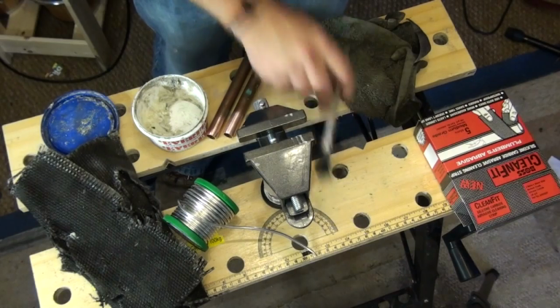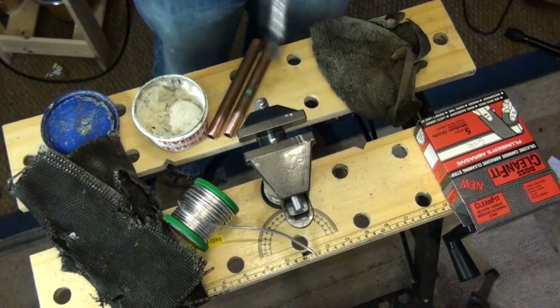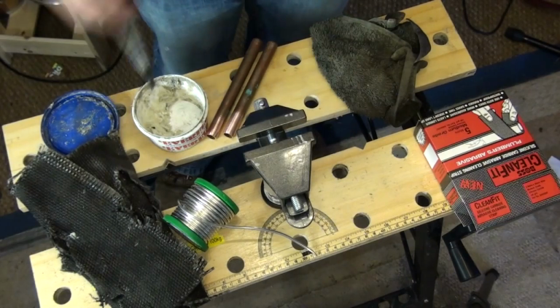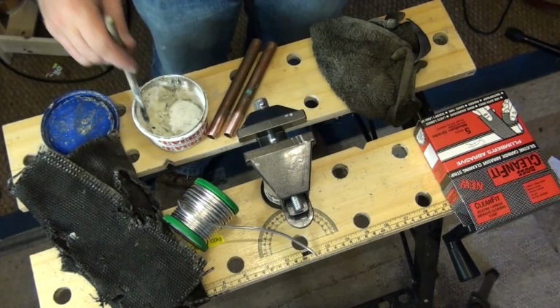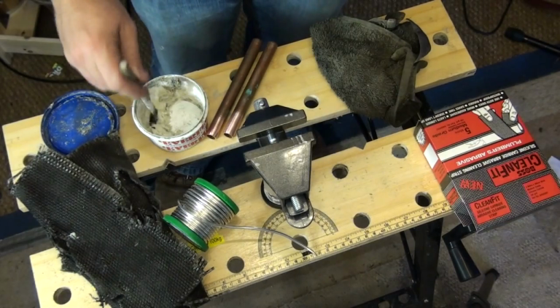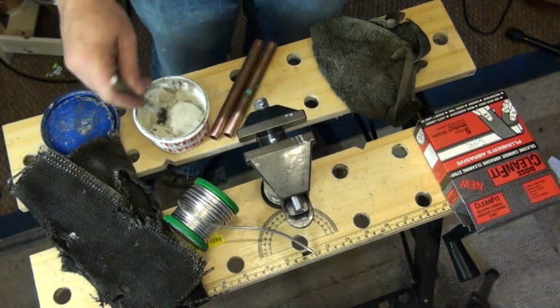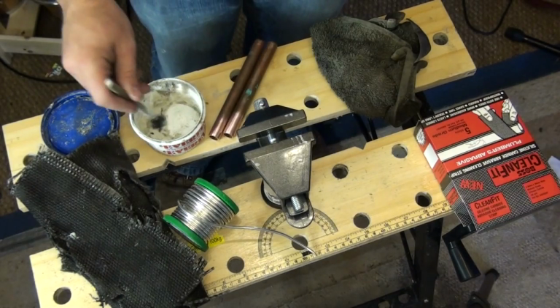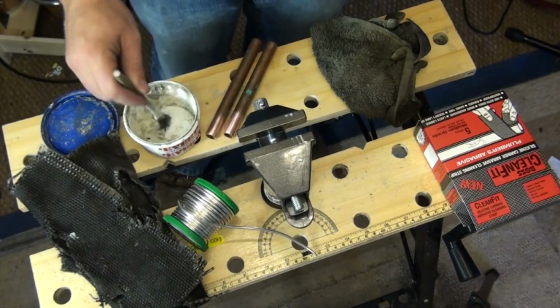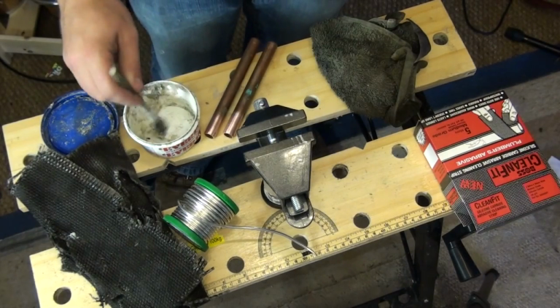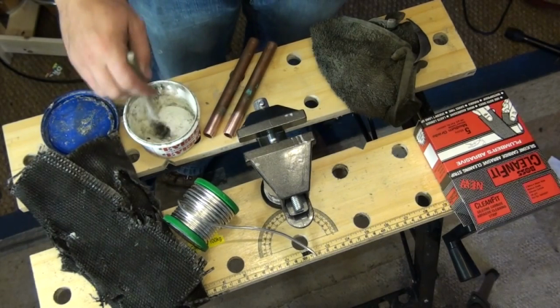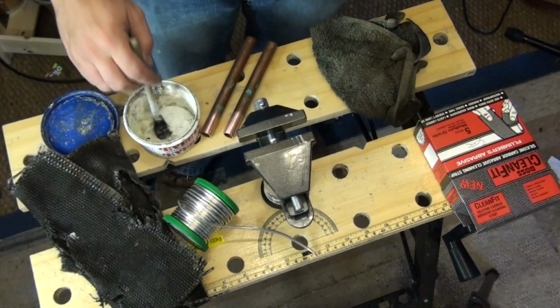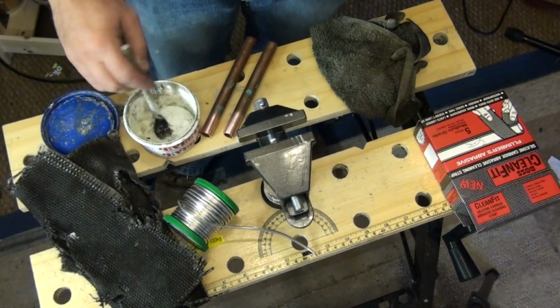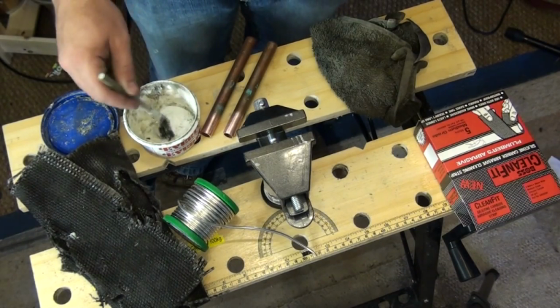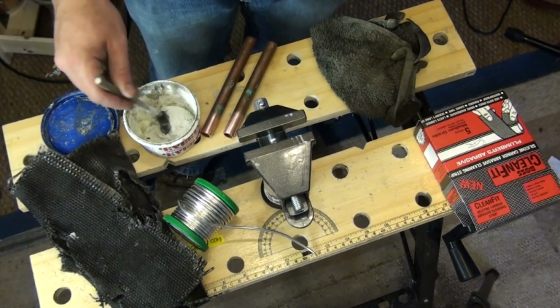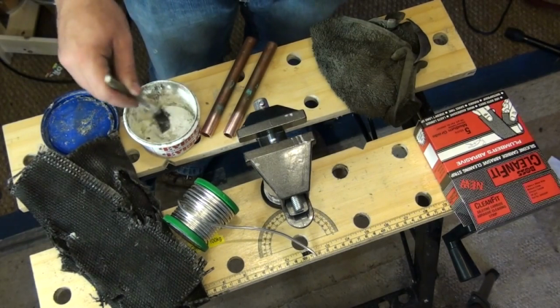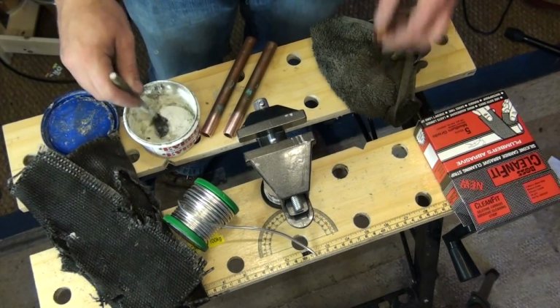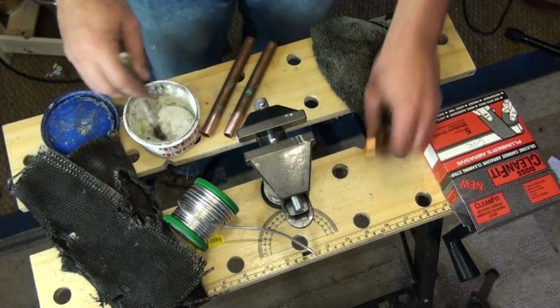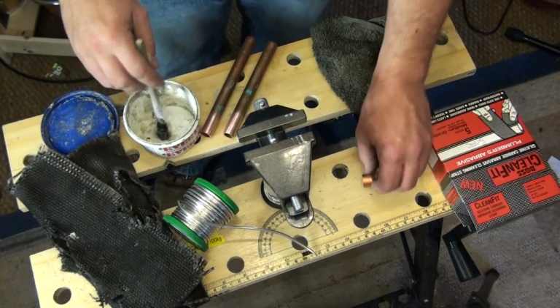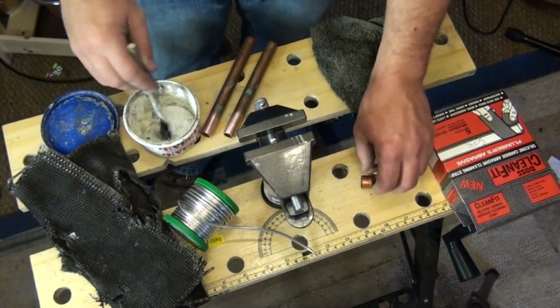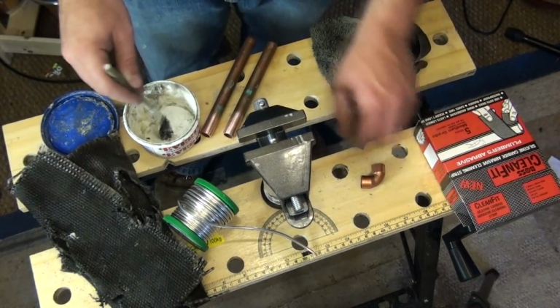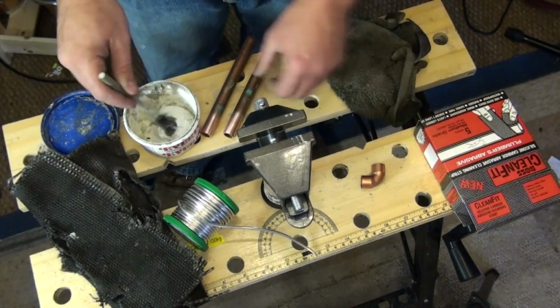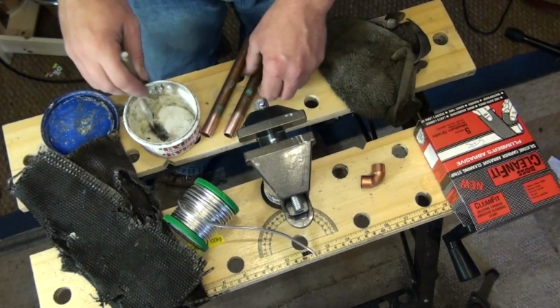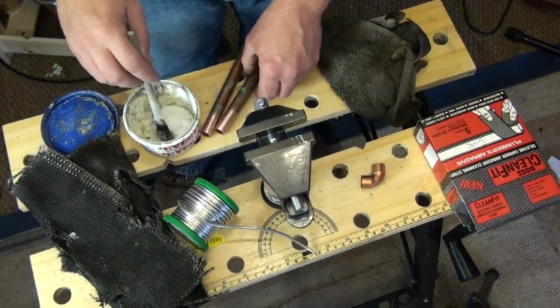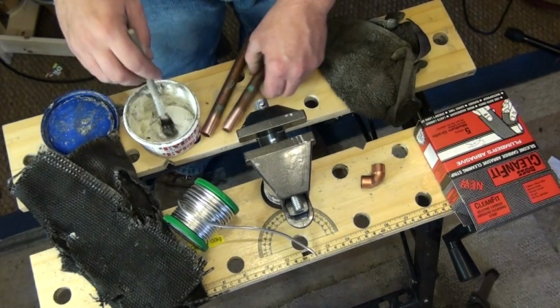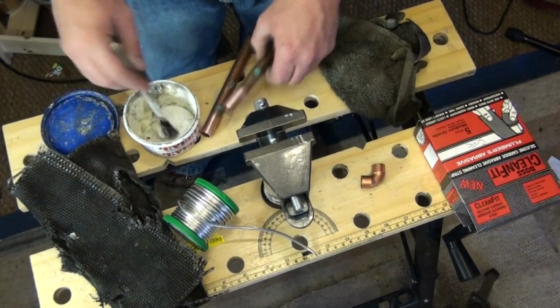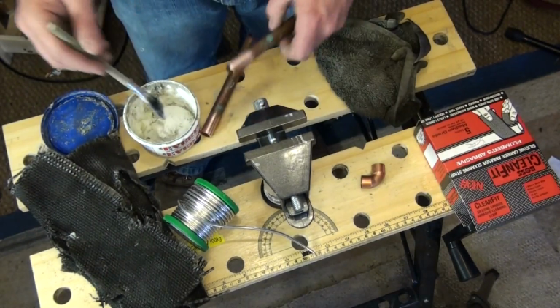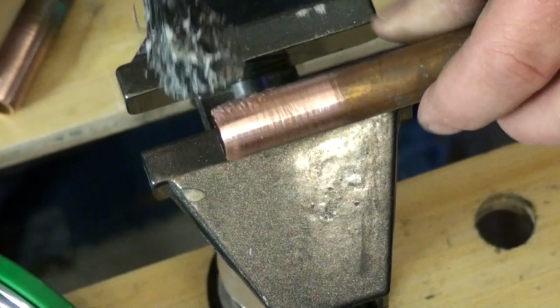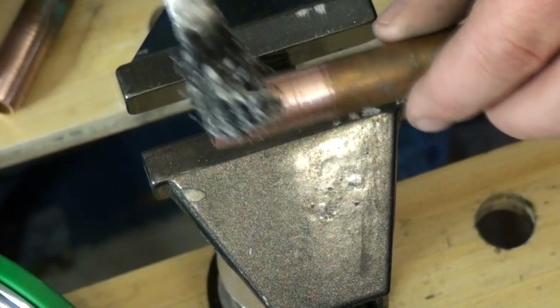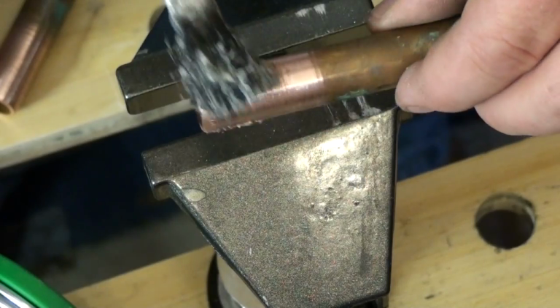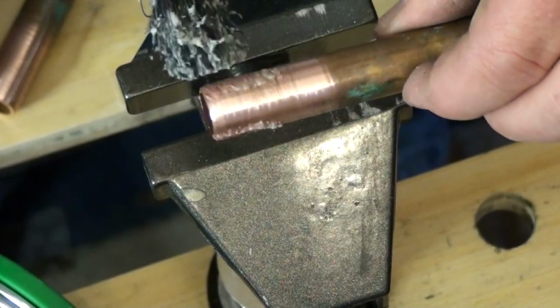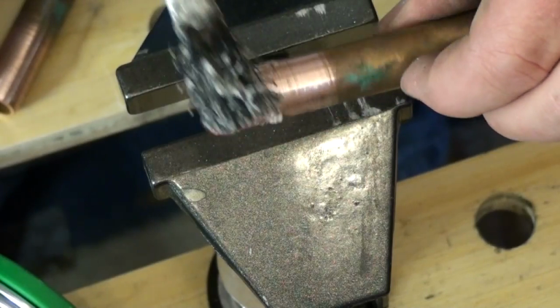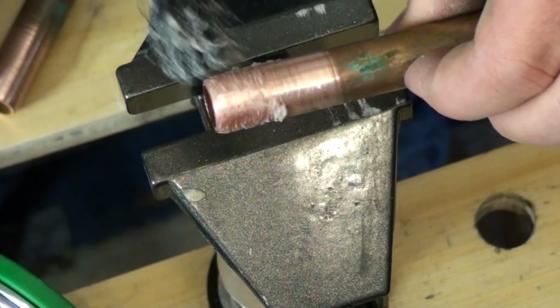Once the pipe is clean, use your flux brush to apply flux to the cleaned areas of the pipe.